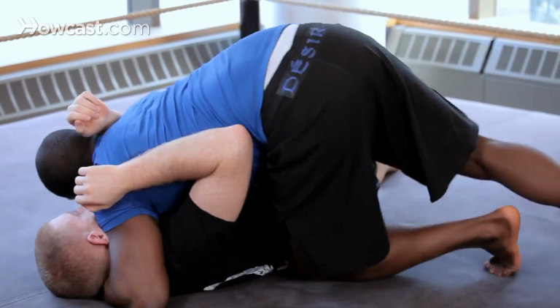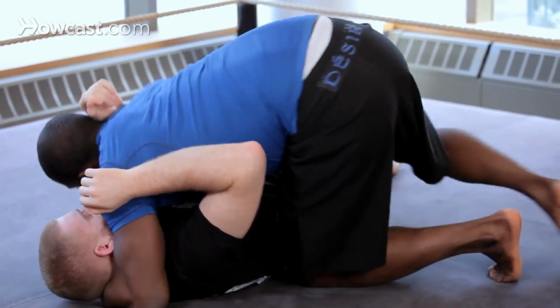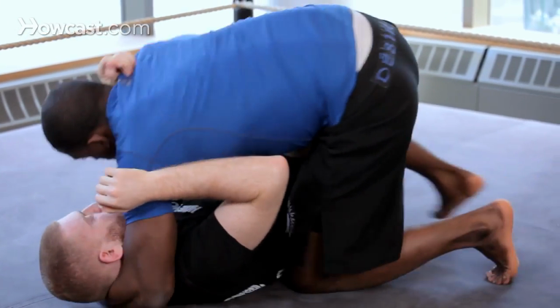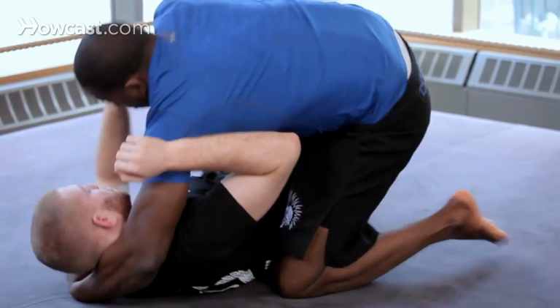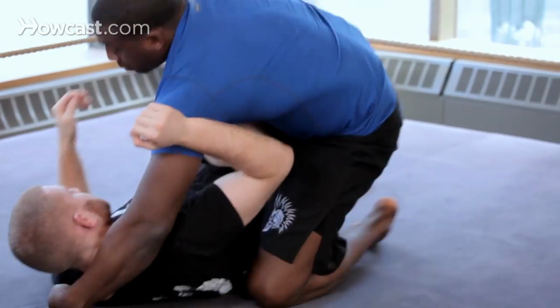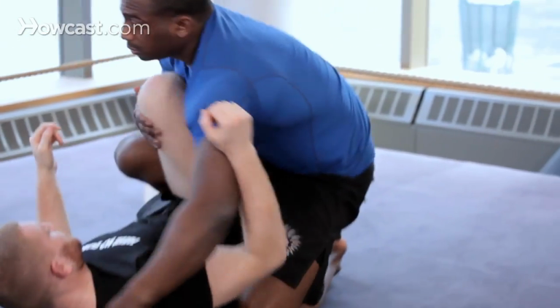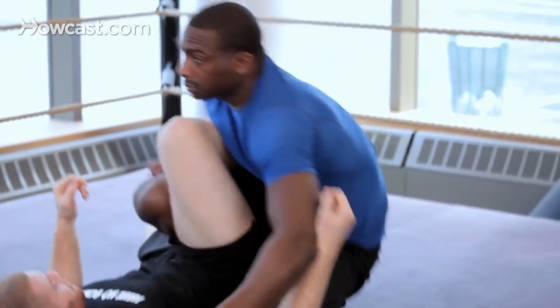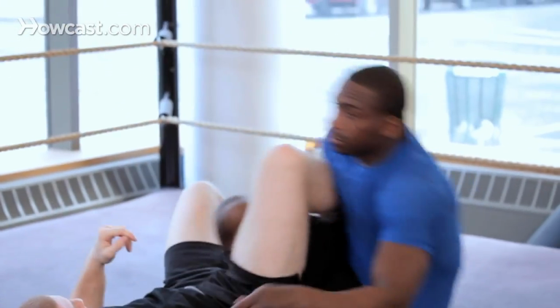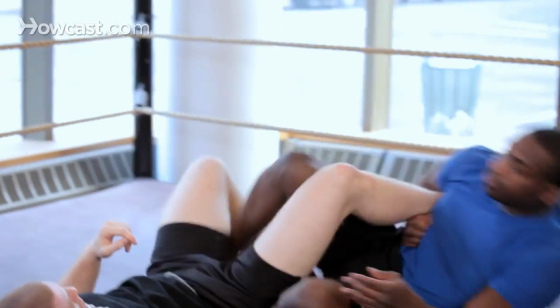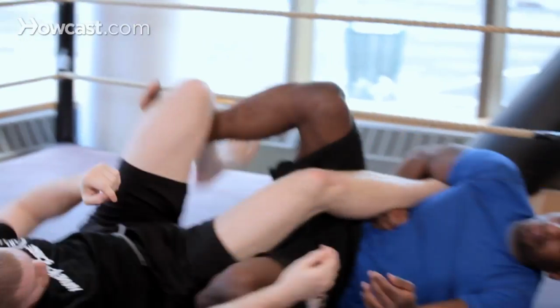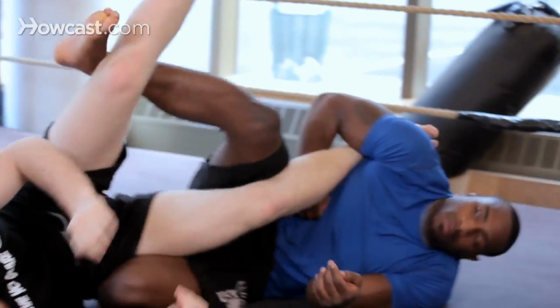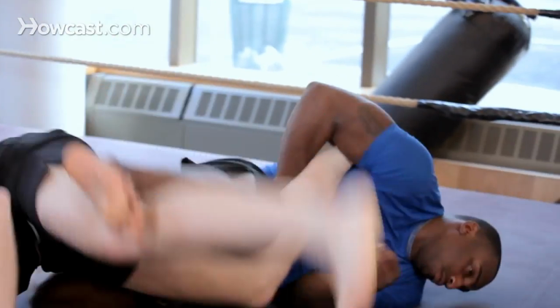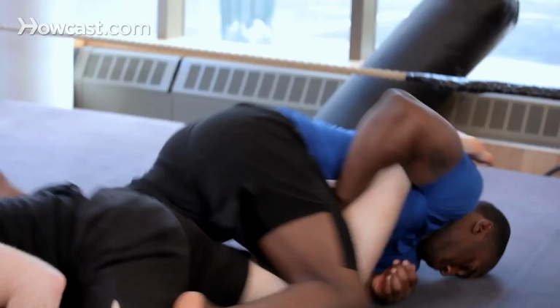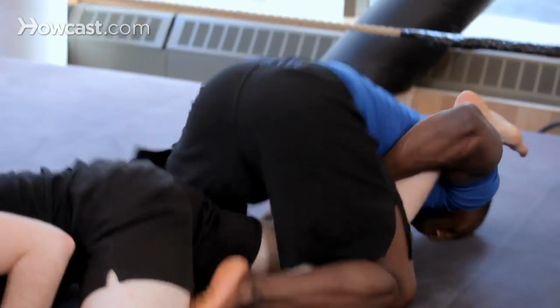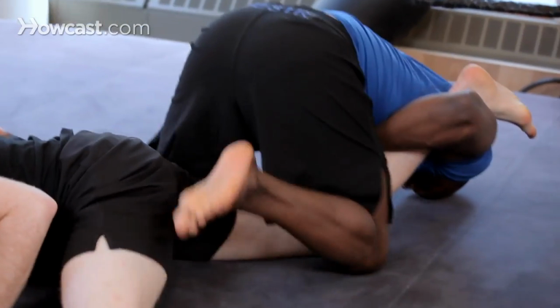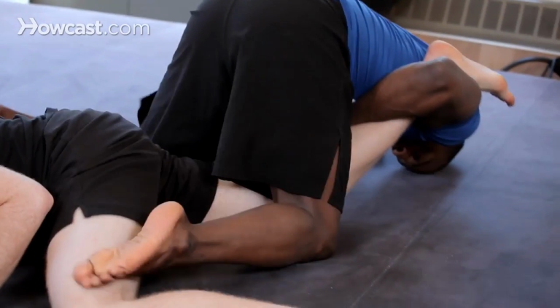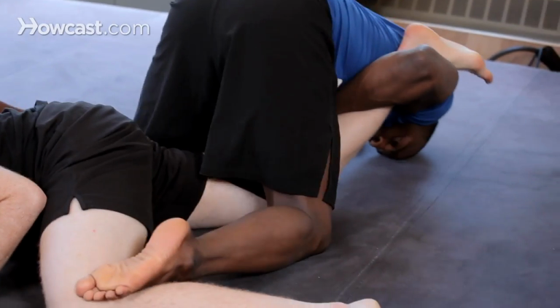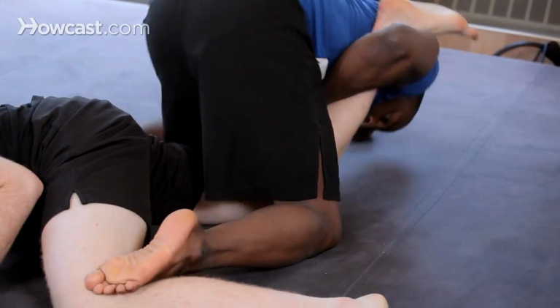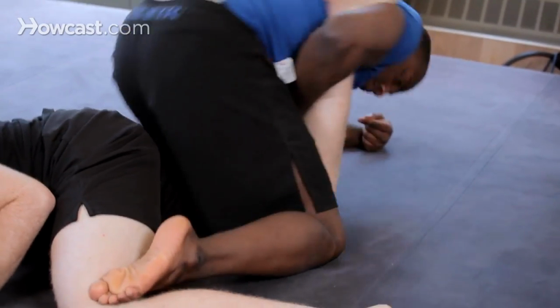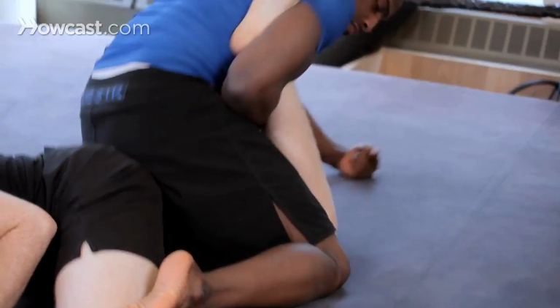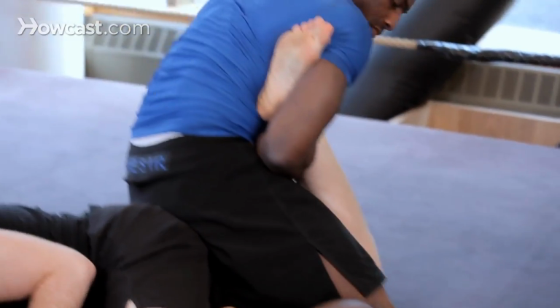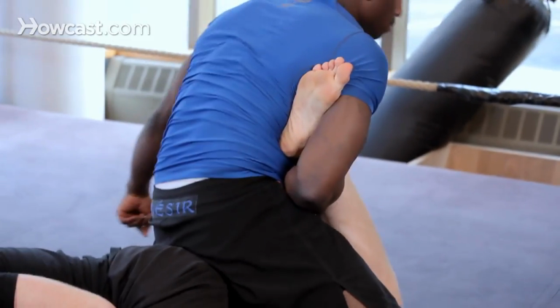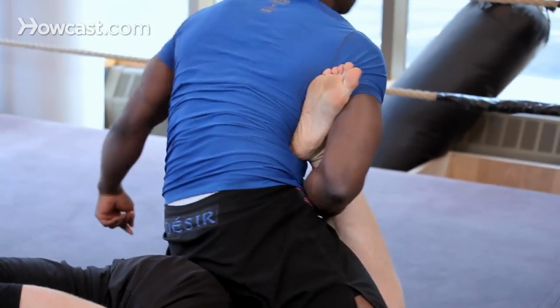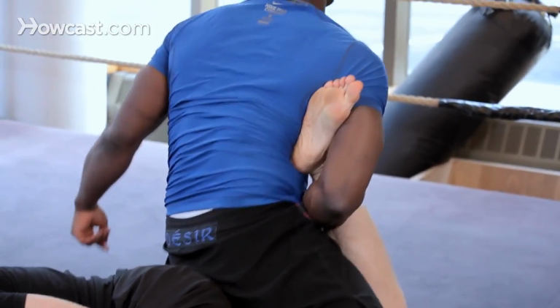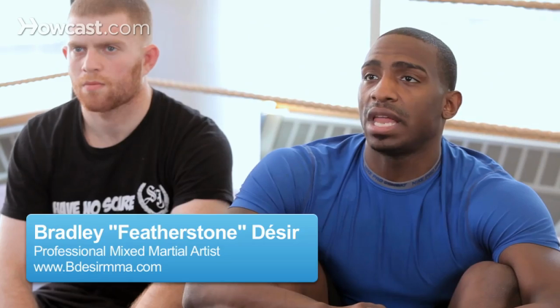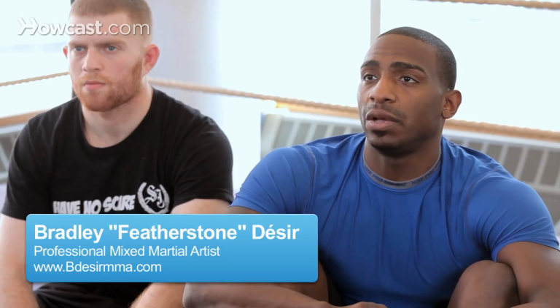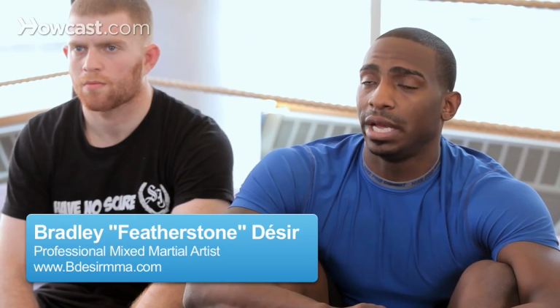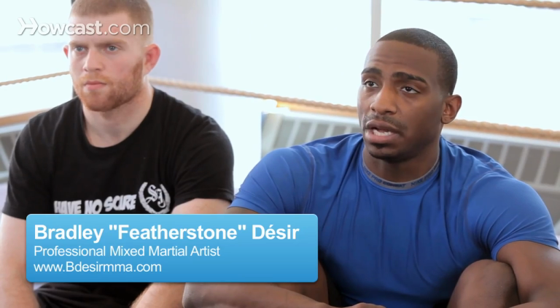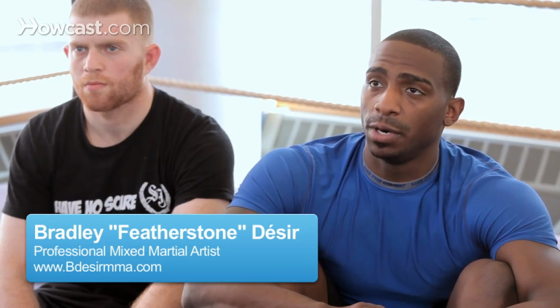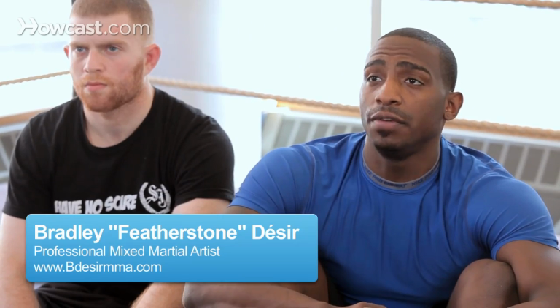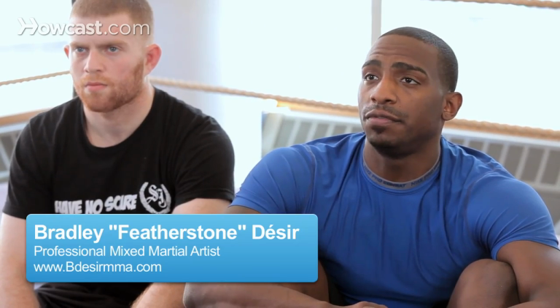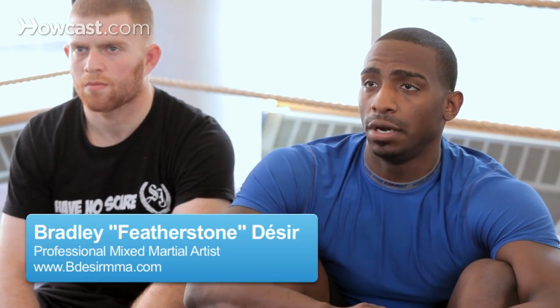All right guys, now I'm going to show you a billion-pound ankle lock, and I'm going to show it to you as a transition from the side control ankle lock that we had covered in a previous video.